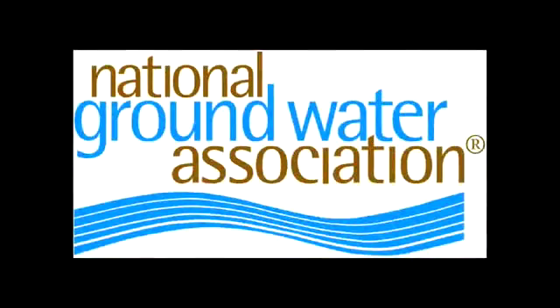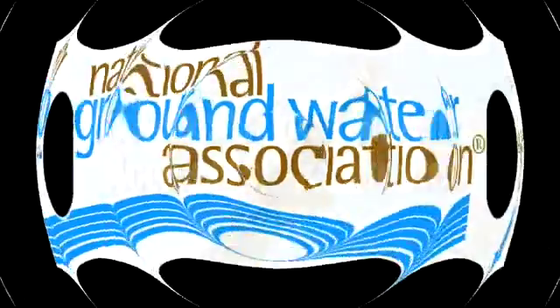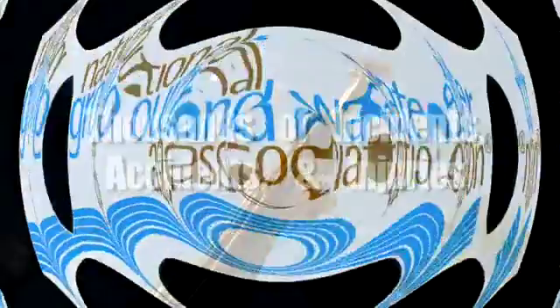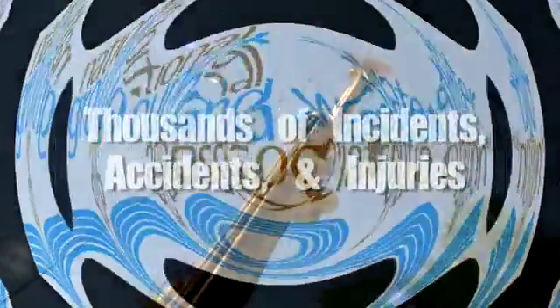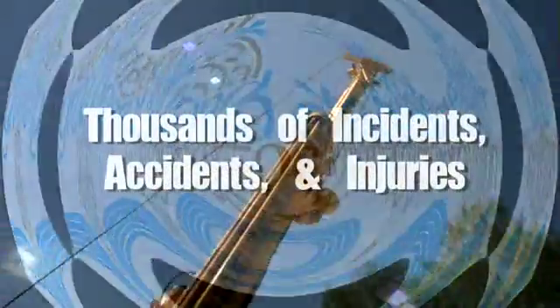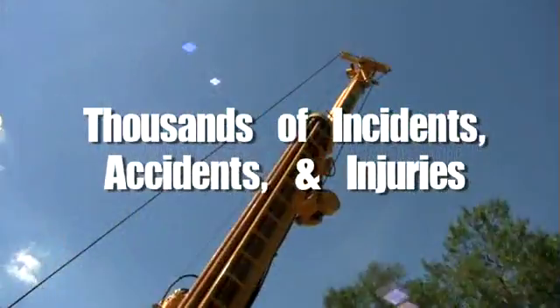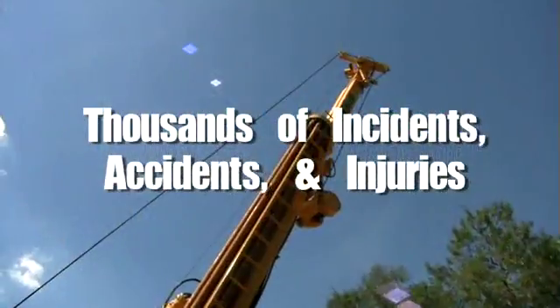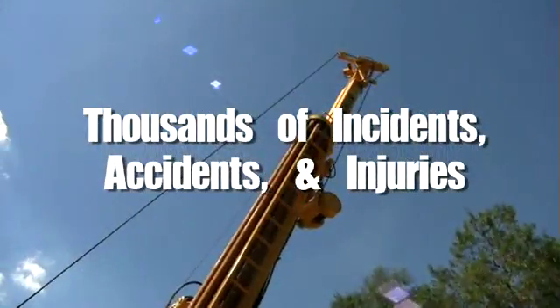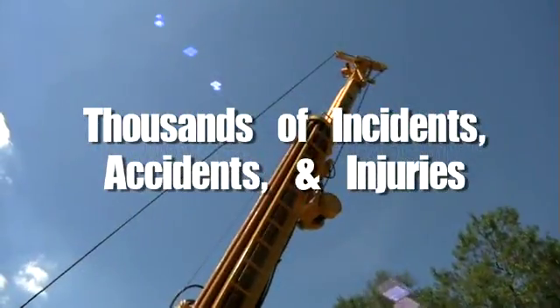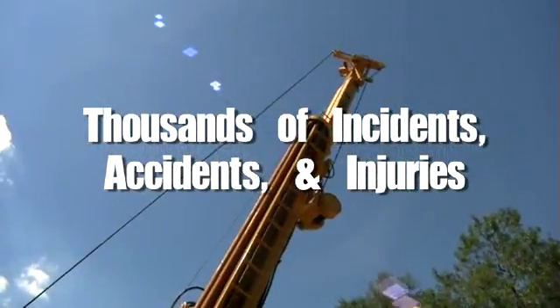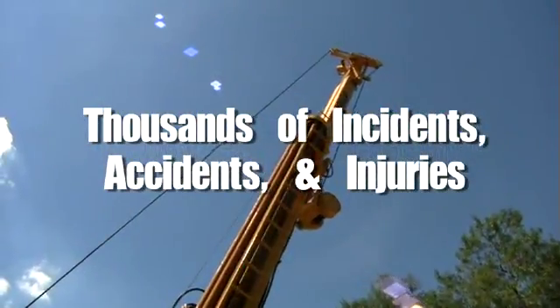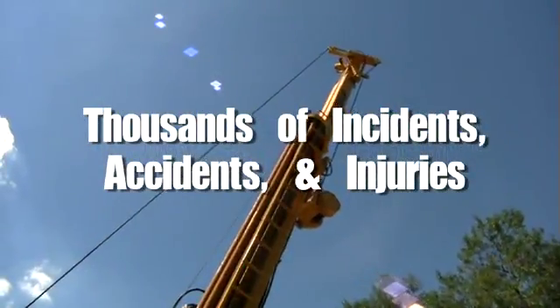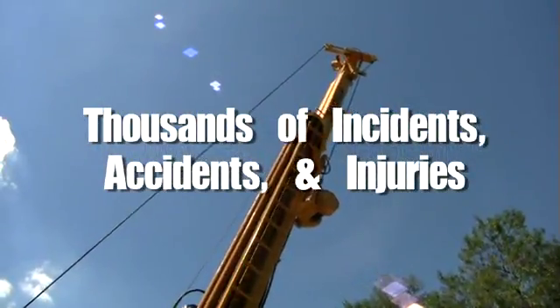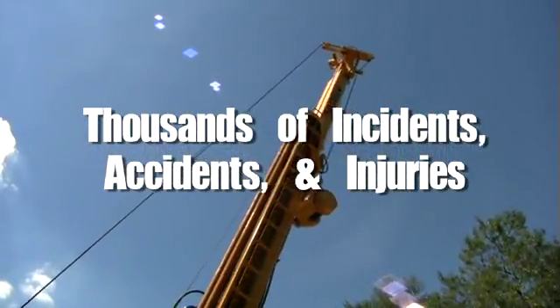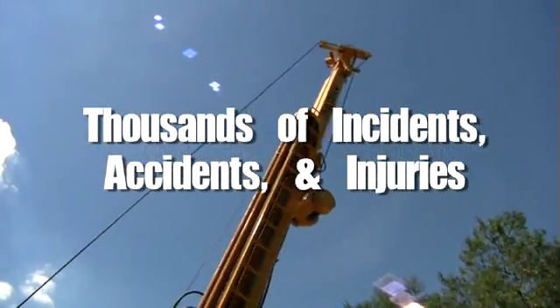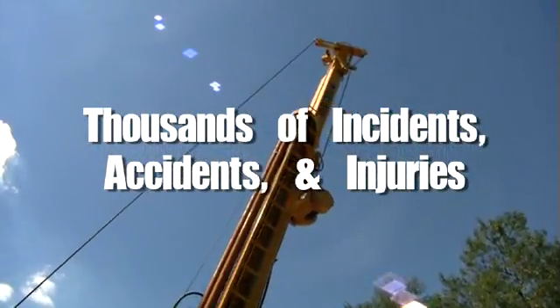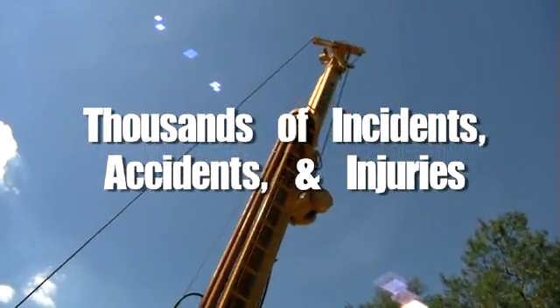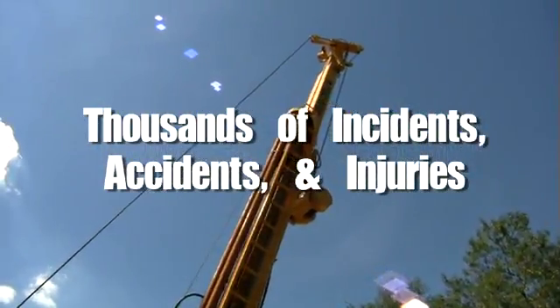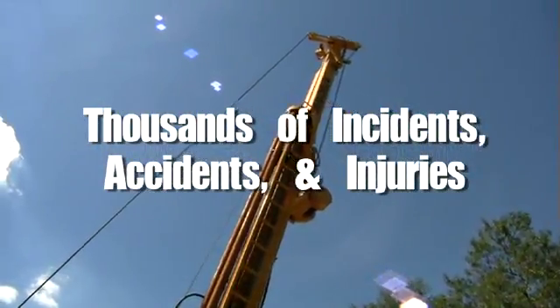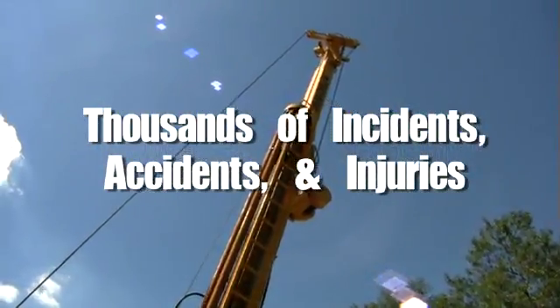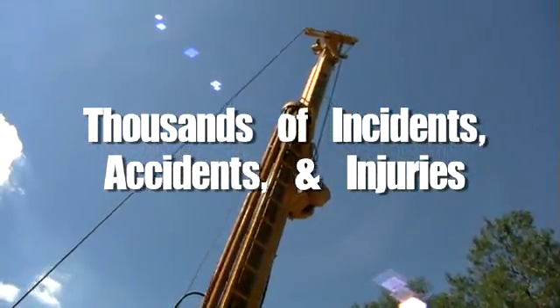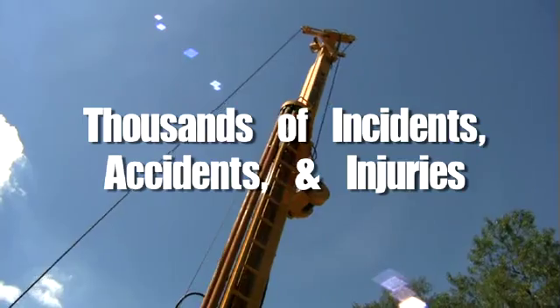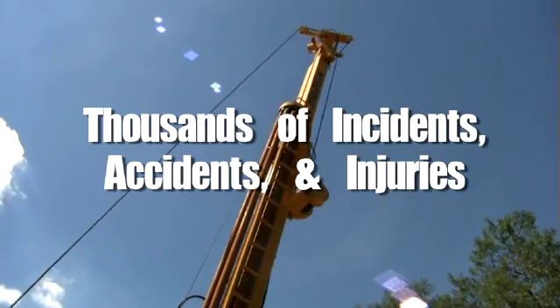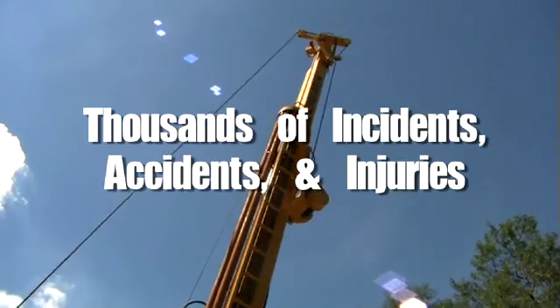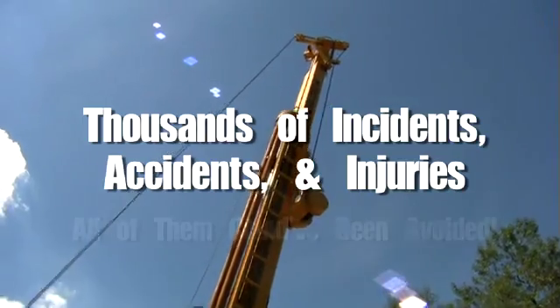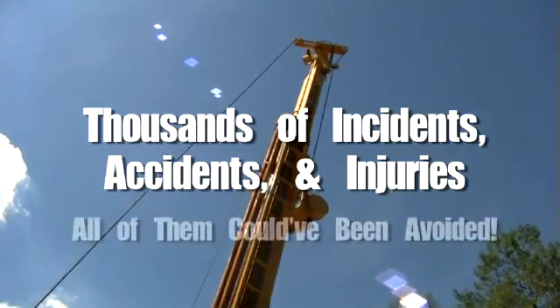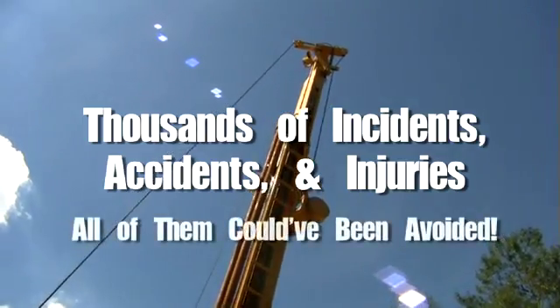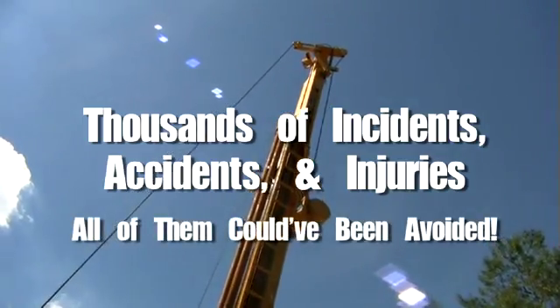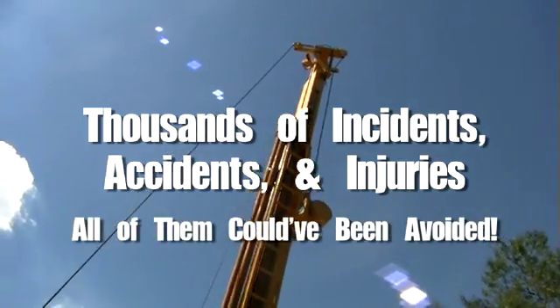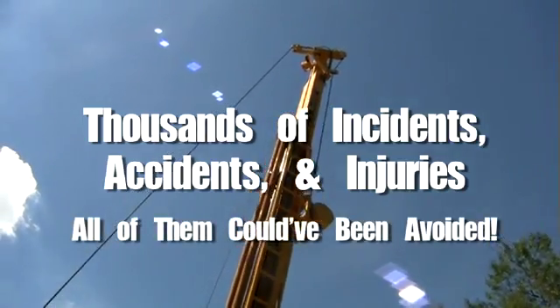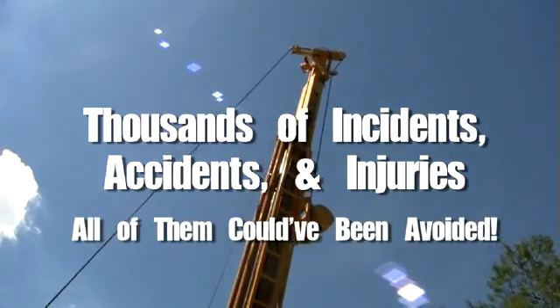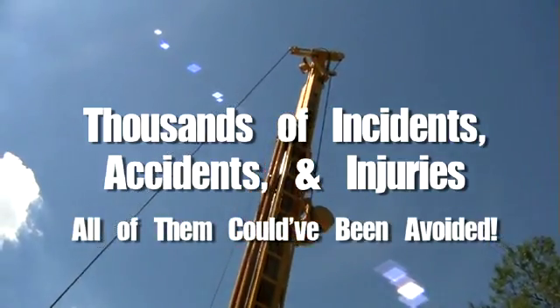In the drilling industry, thousands of incidents, accidents, and injuries happen each year, and all of them could have been avoided.